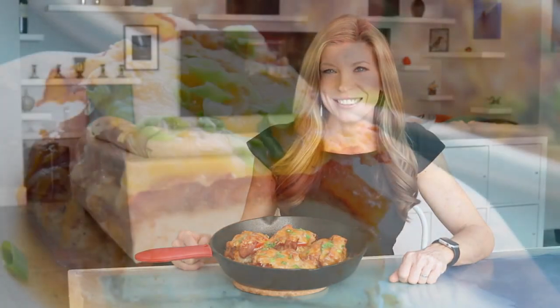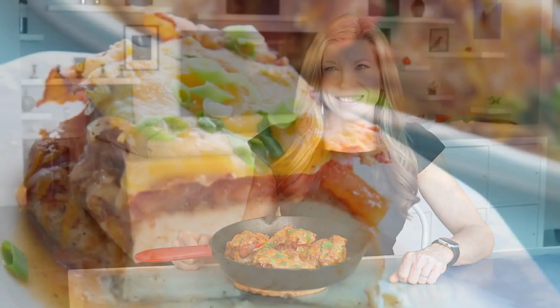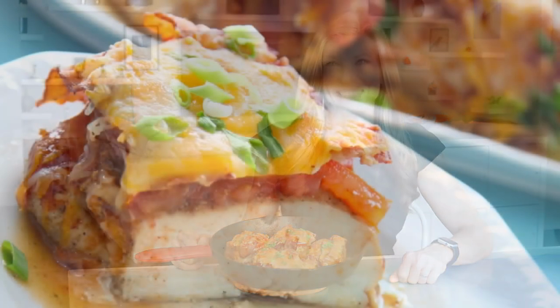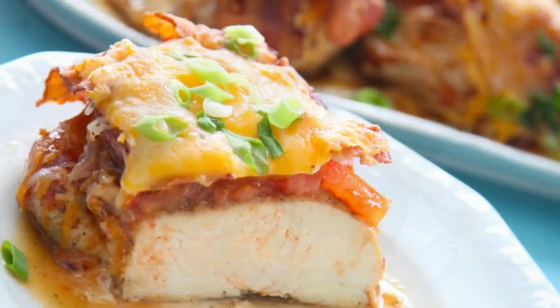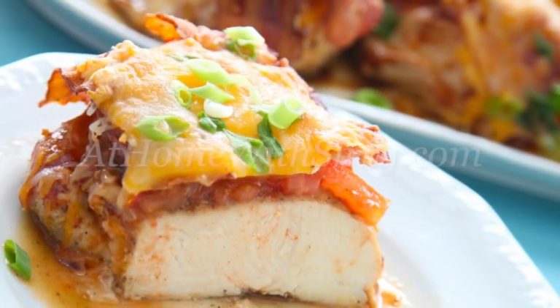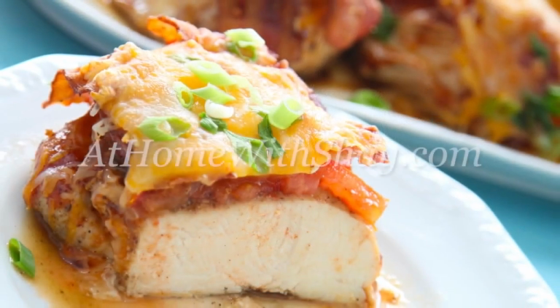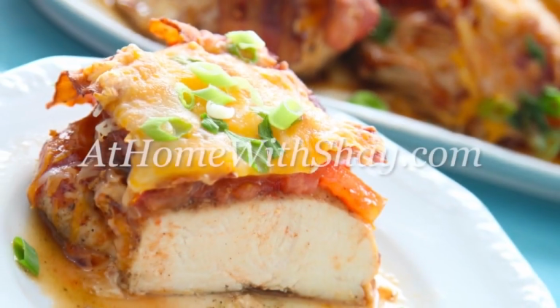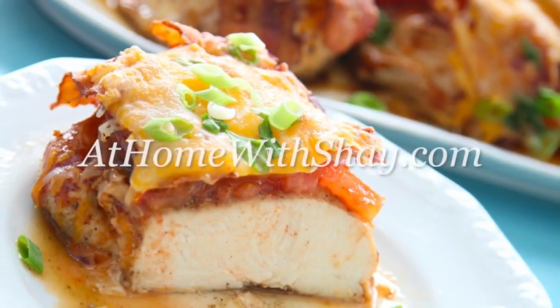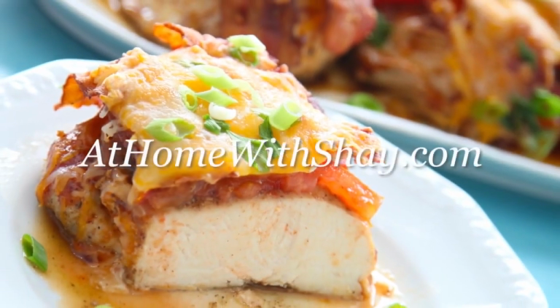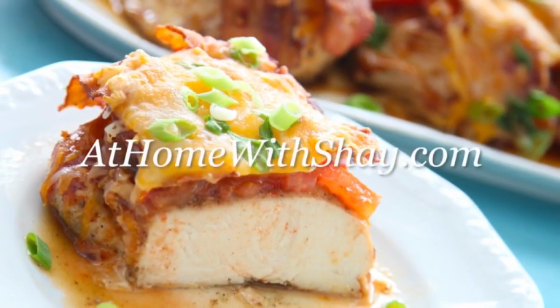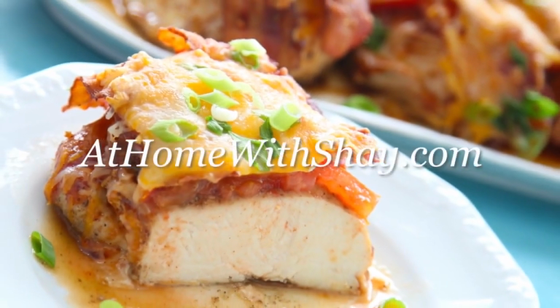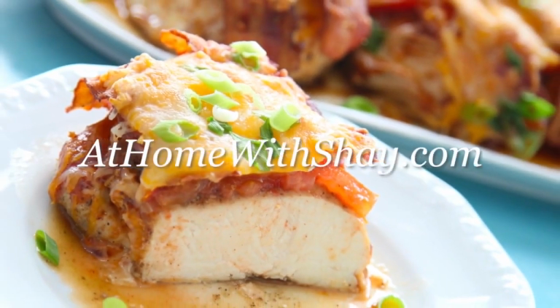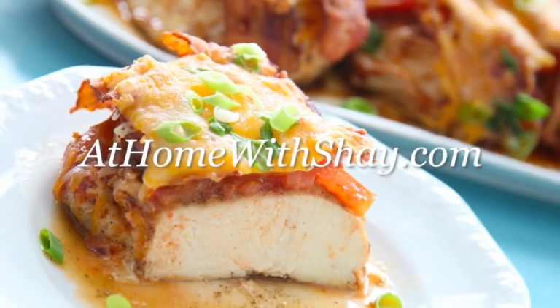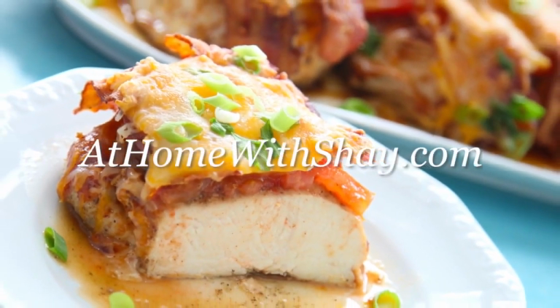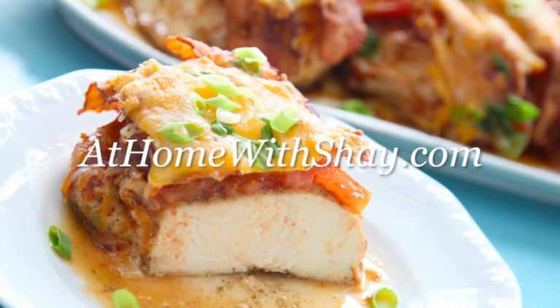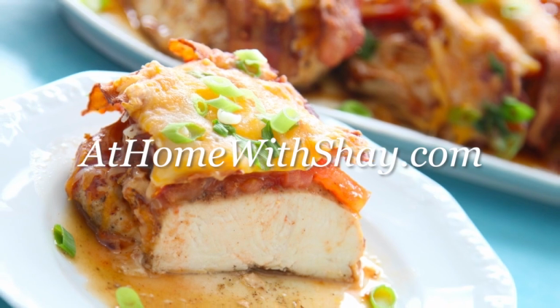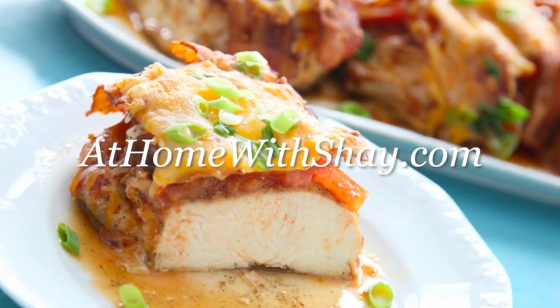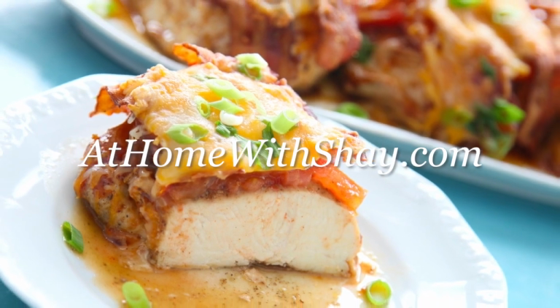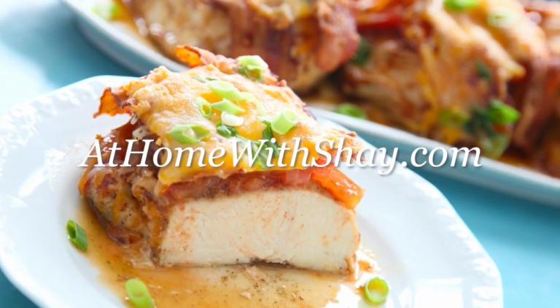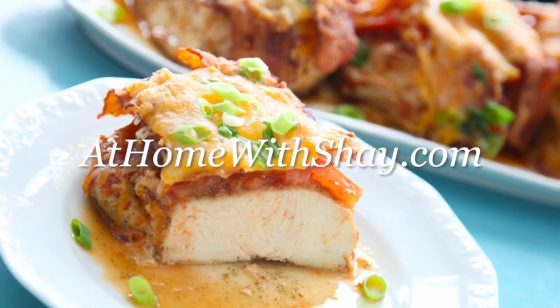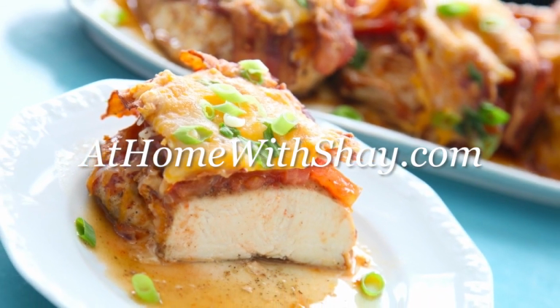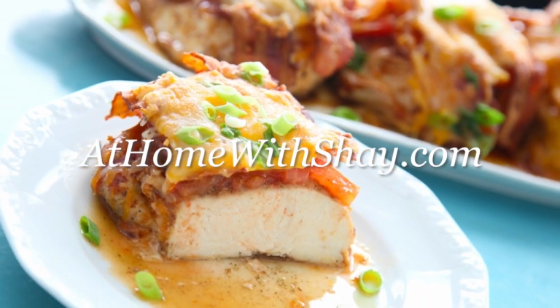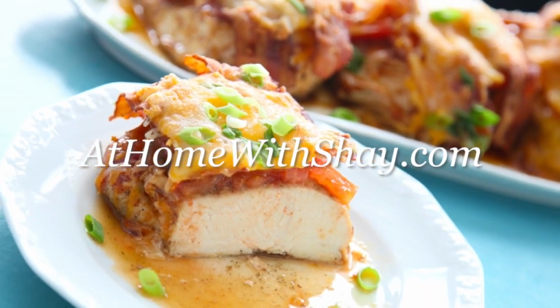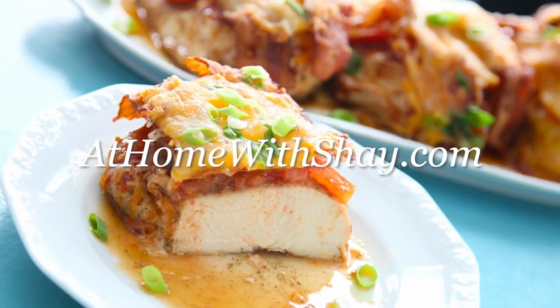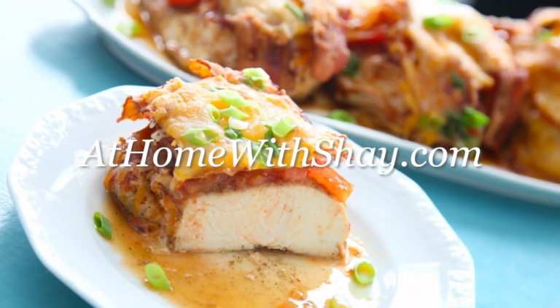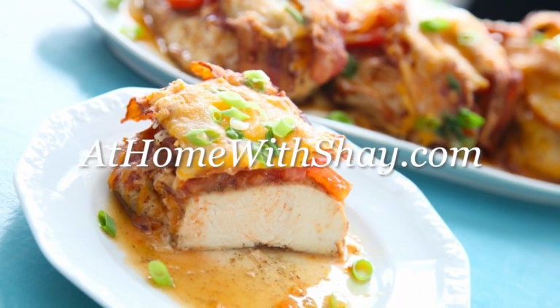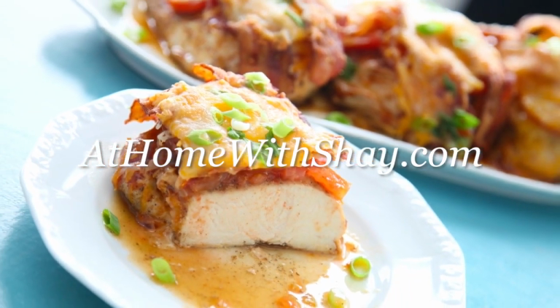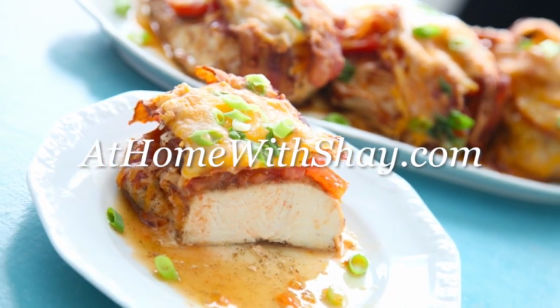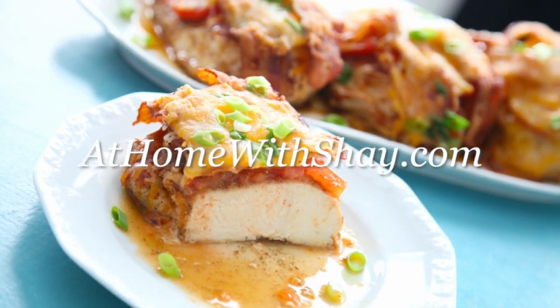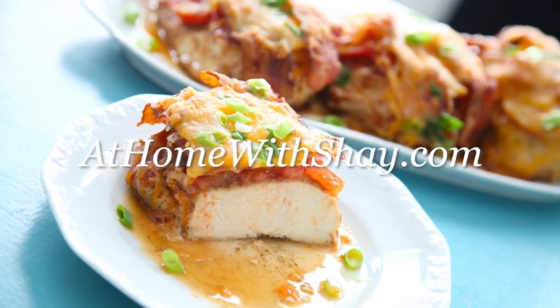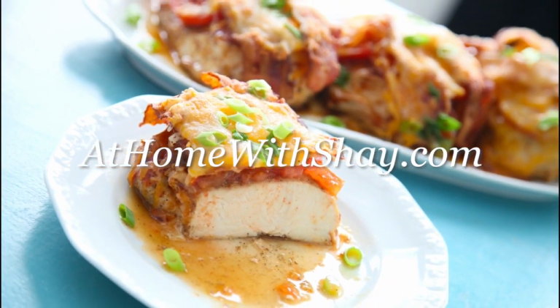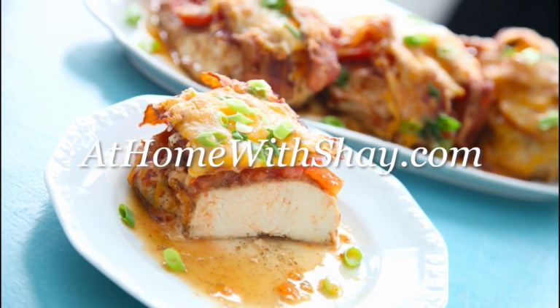You can find the recipe for this smothered barbecued chicken at homewithshea.com. Shea Ryan, ABC Action News.